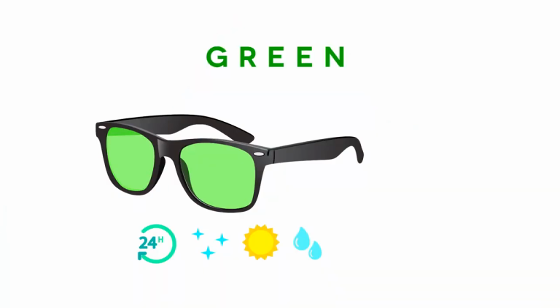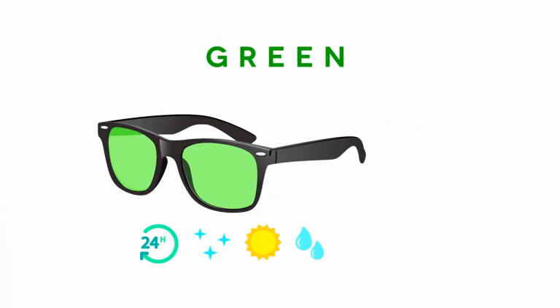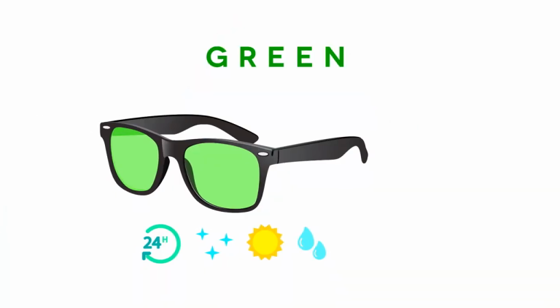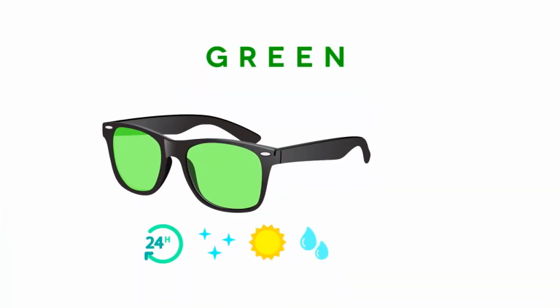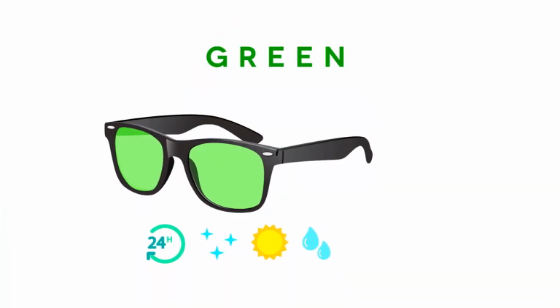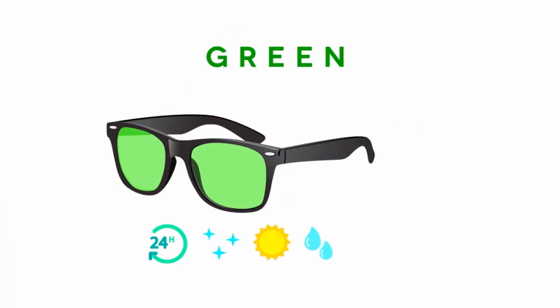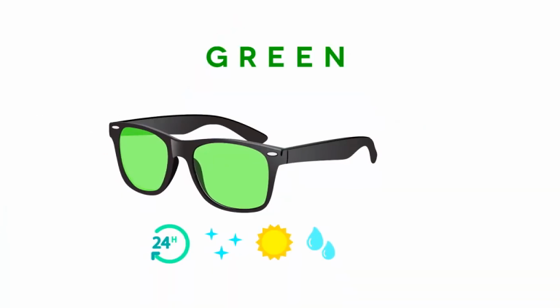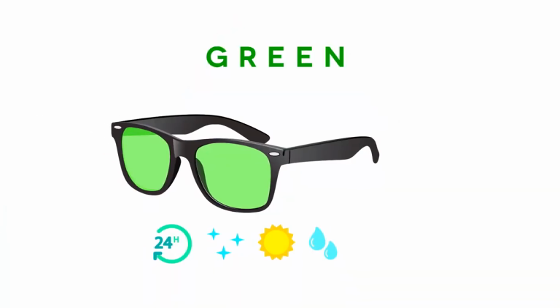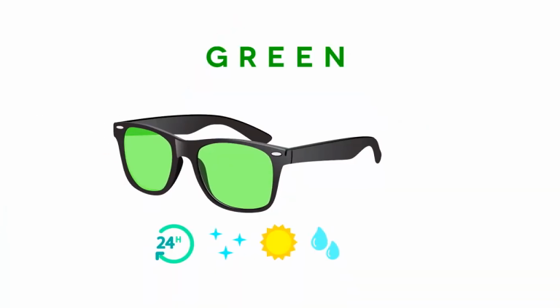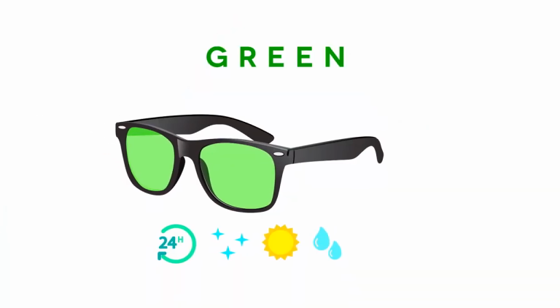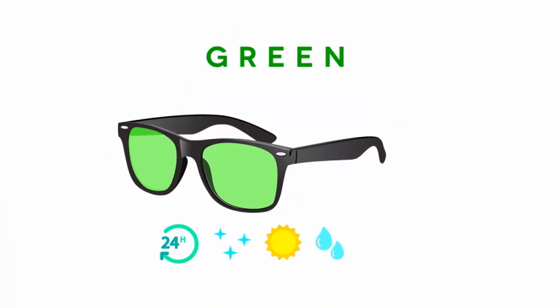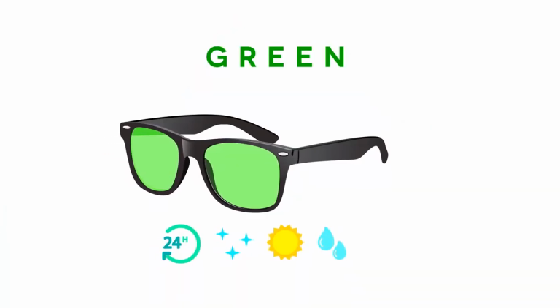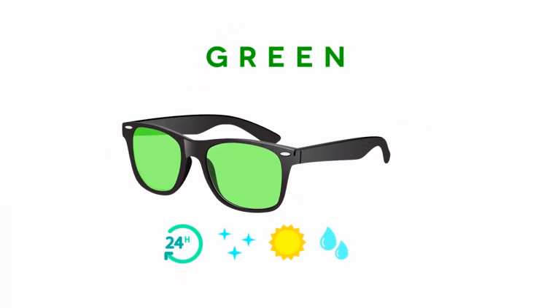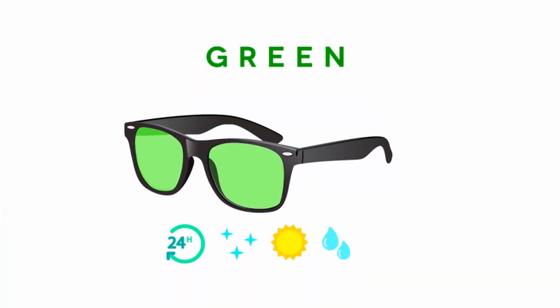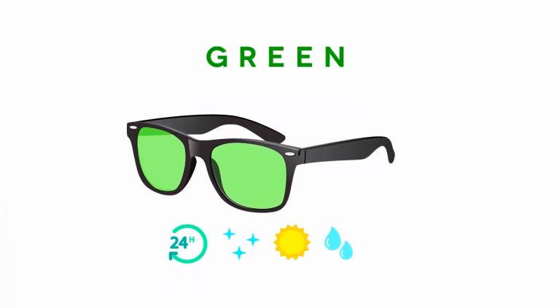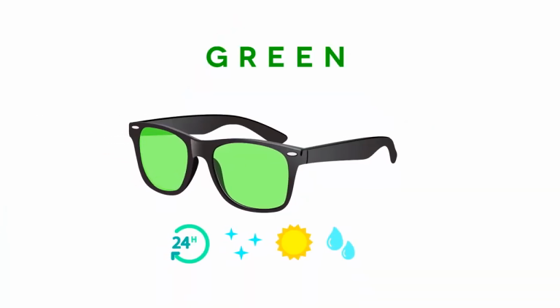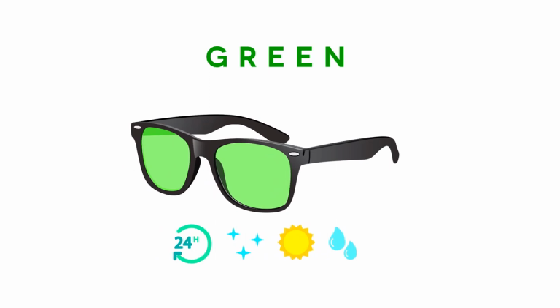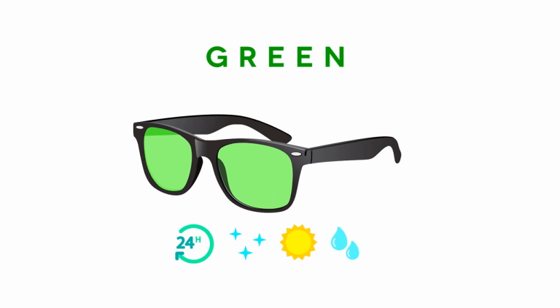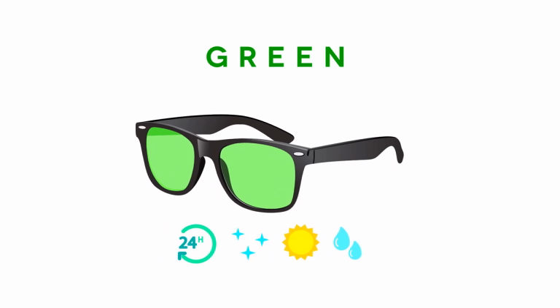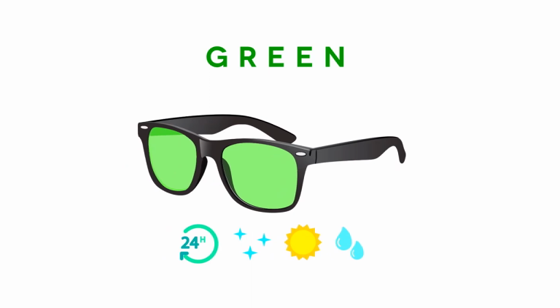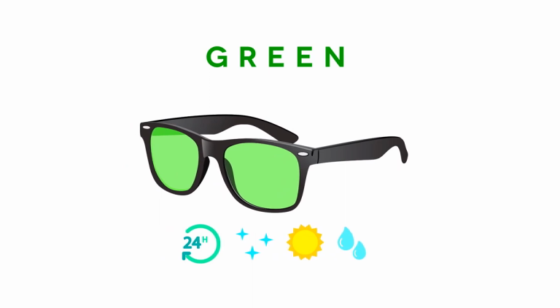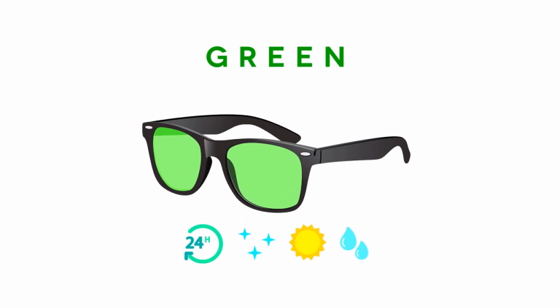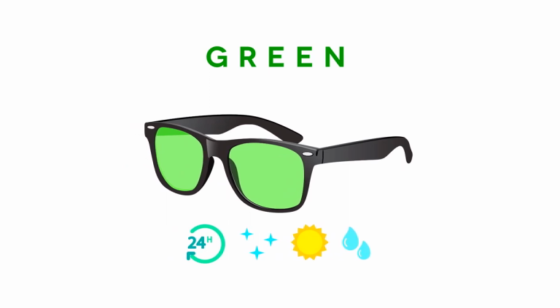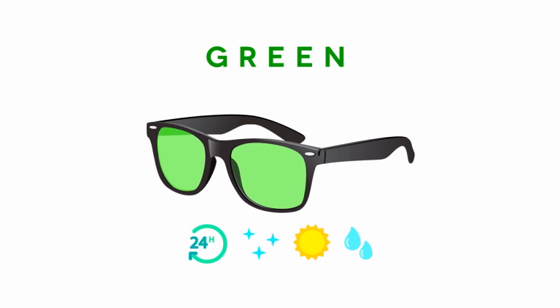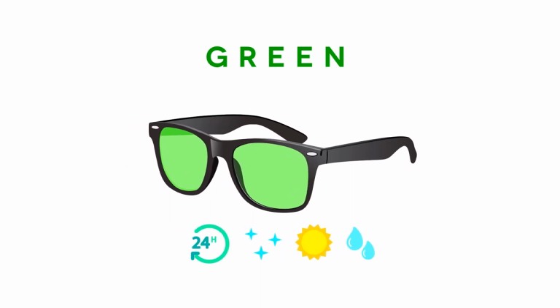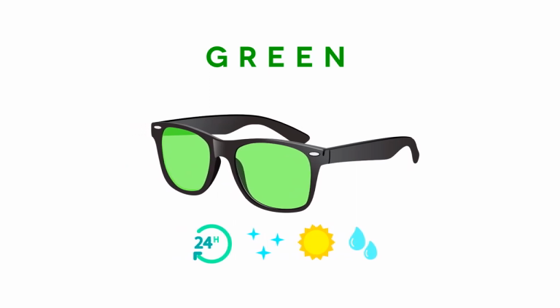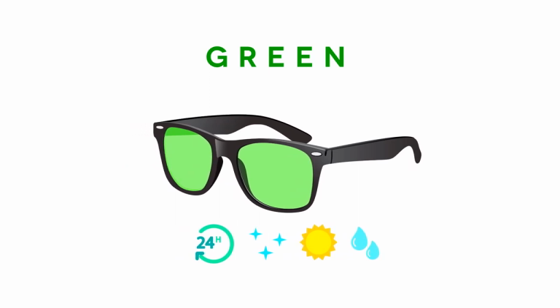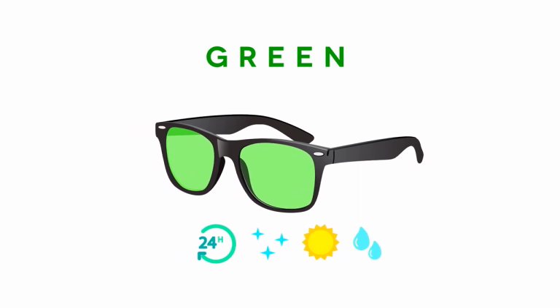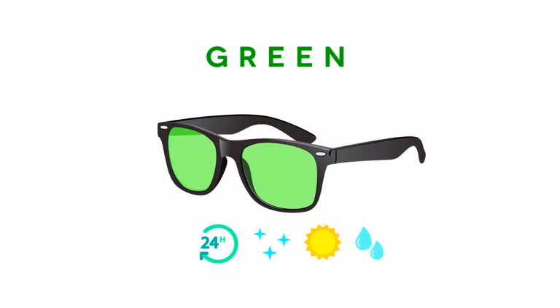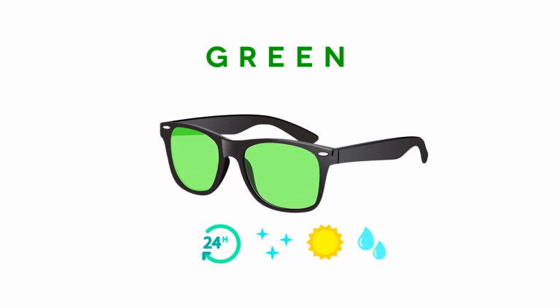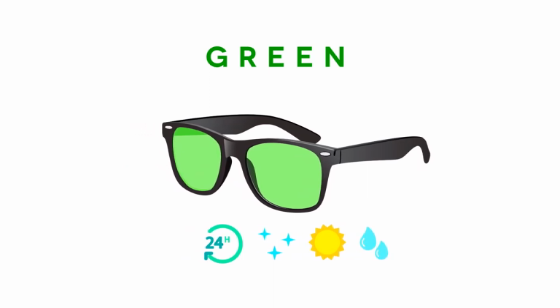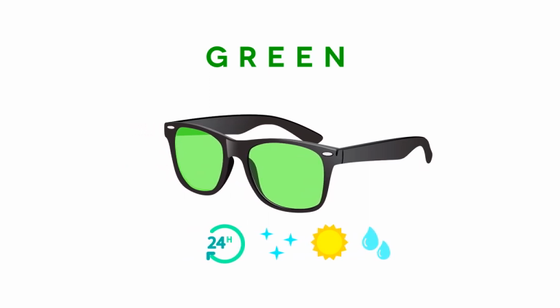Green lenses are ideal for outdoor activities. They are great for everyday use, reduce glare and brighten shadows, and are great in rainy or sunny weather conditions.